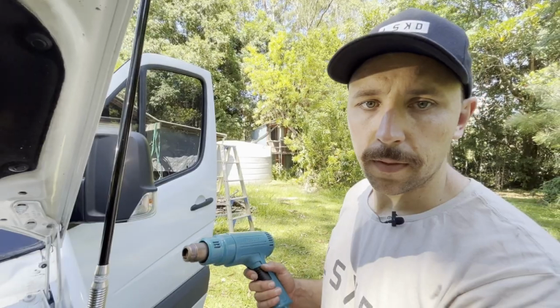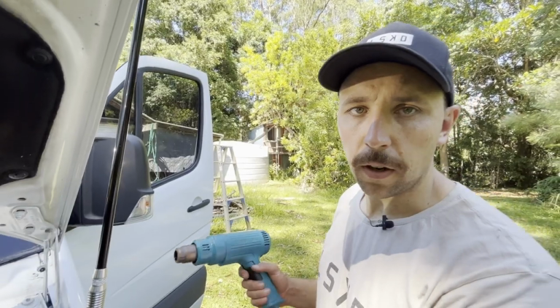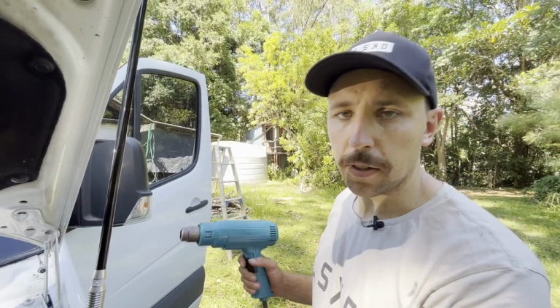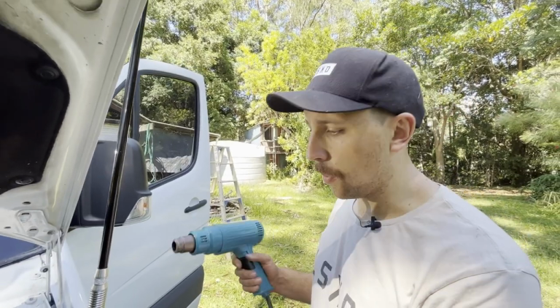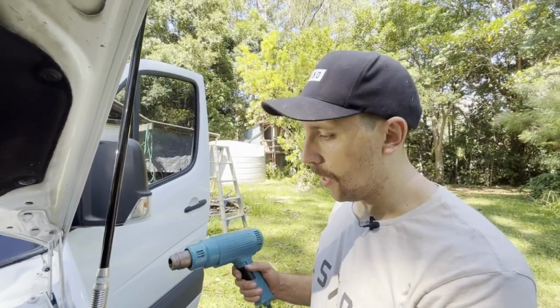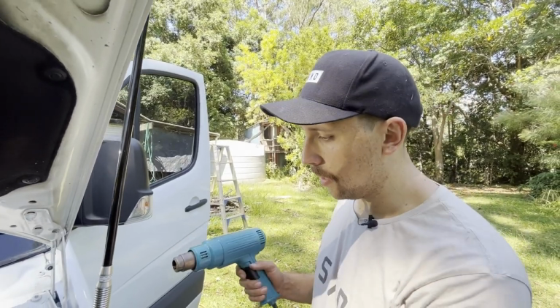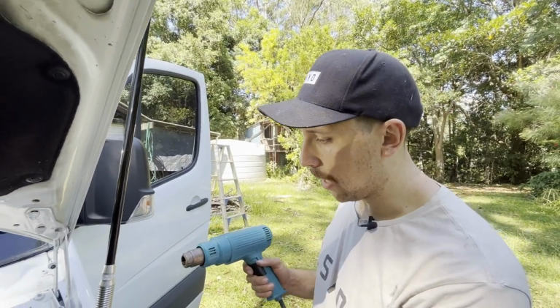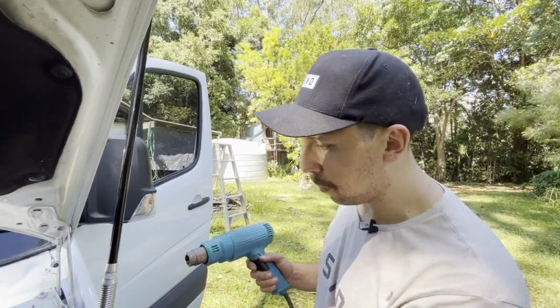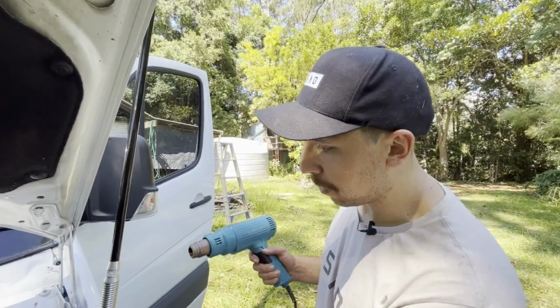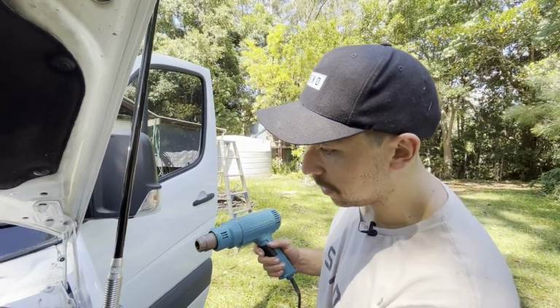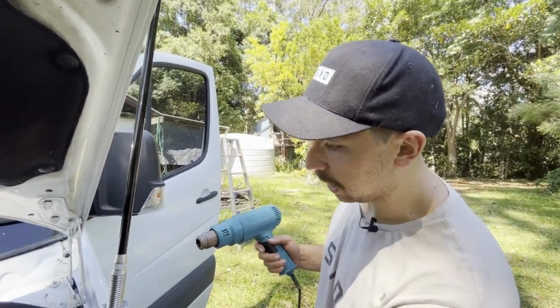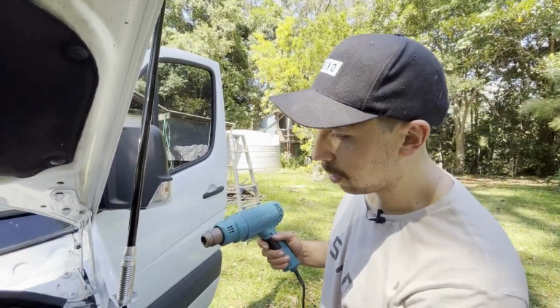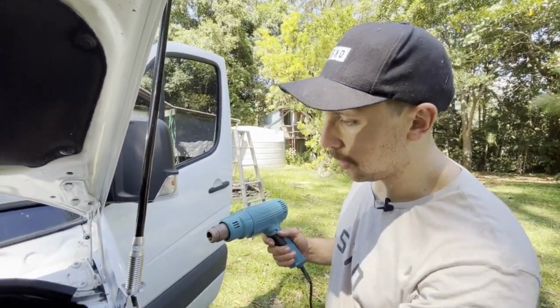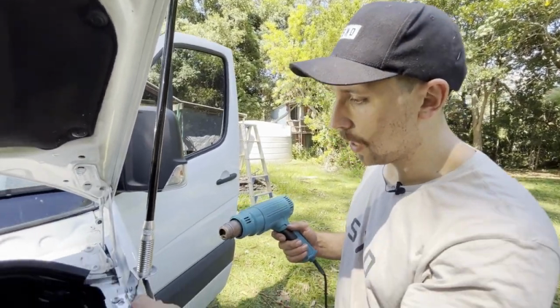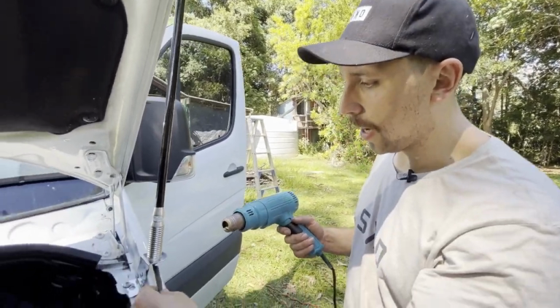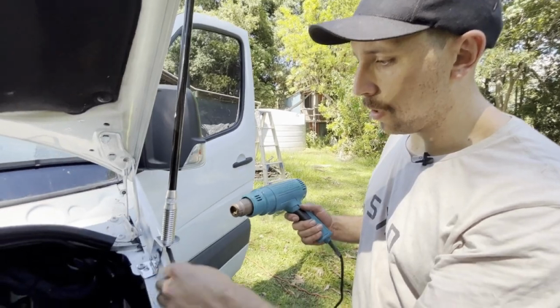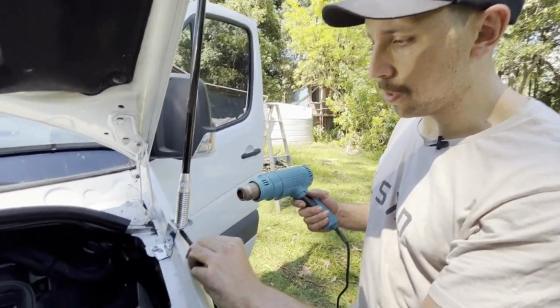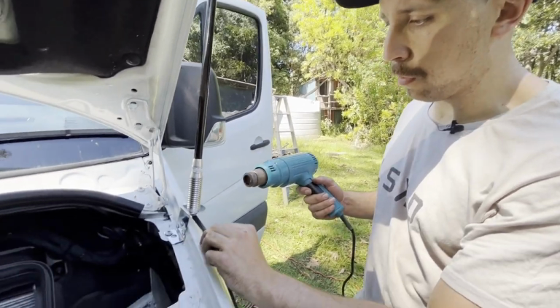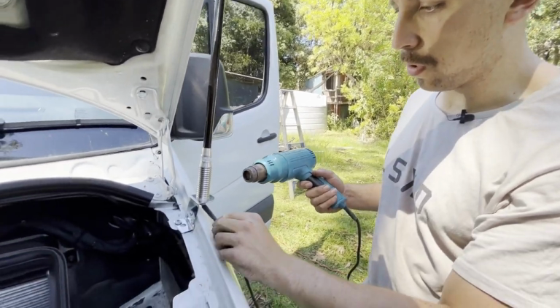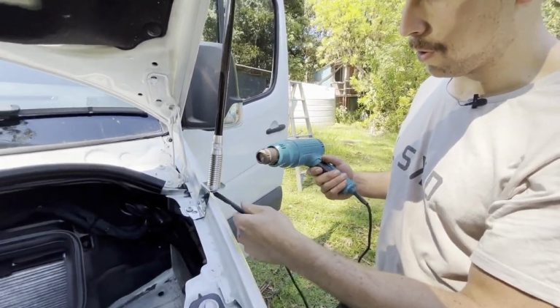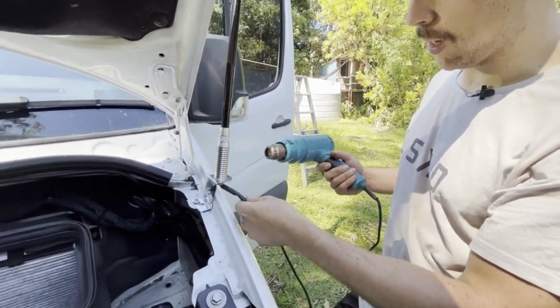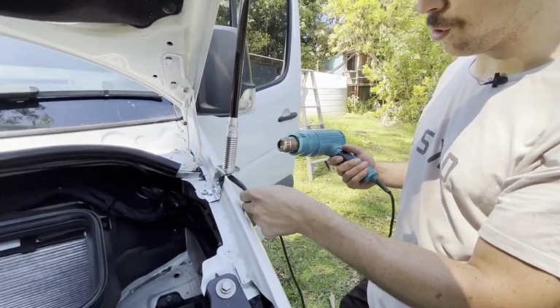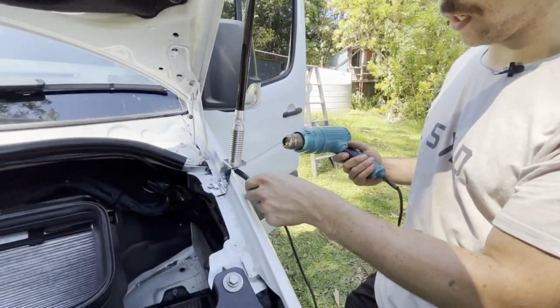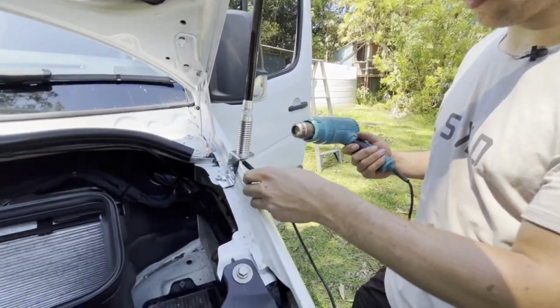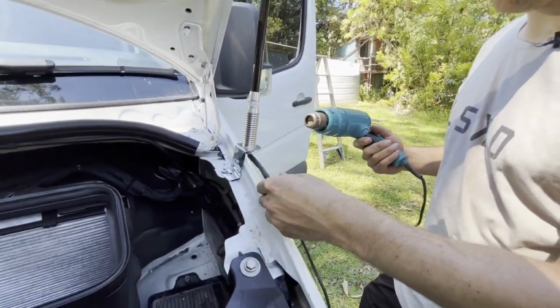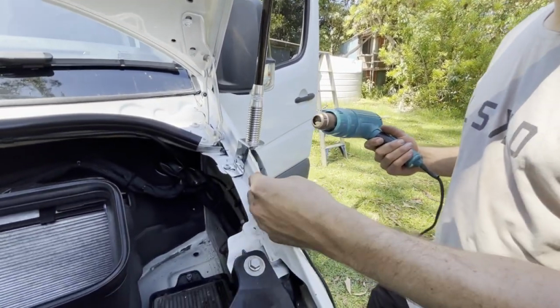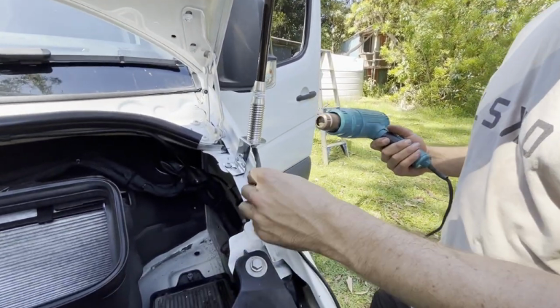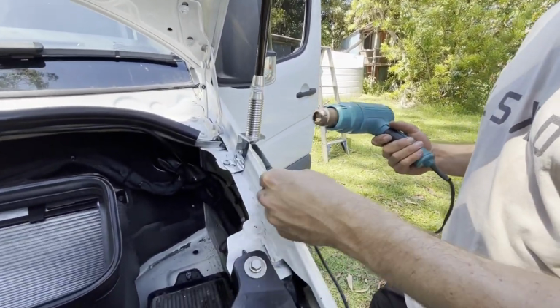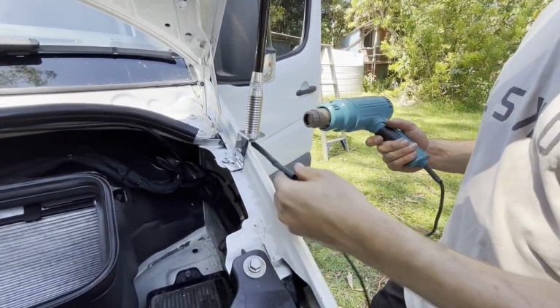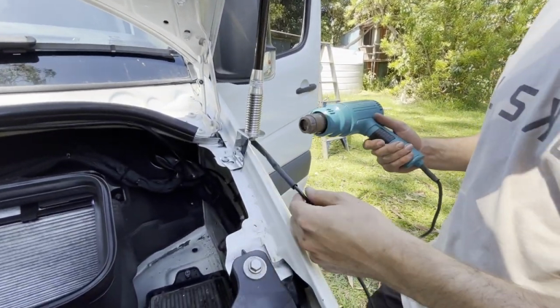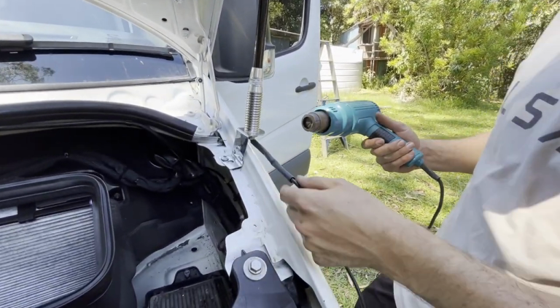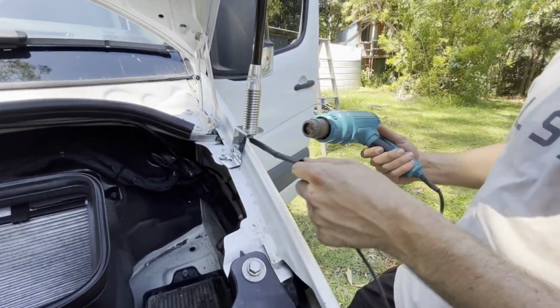Where this cable runs in and over the guard, I'm going to put a bit of heat shrink on it just to give it some extra protection.